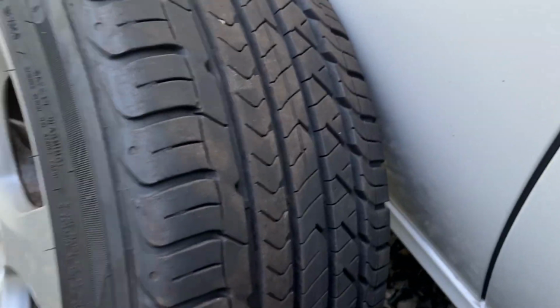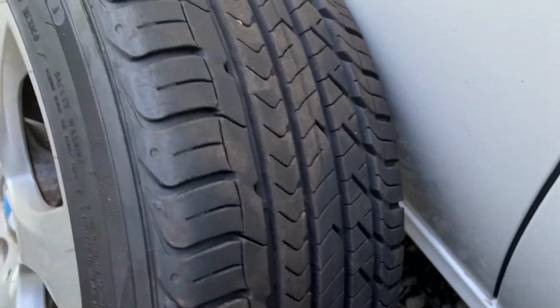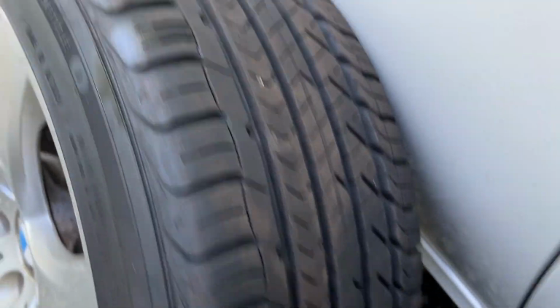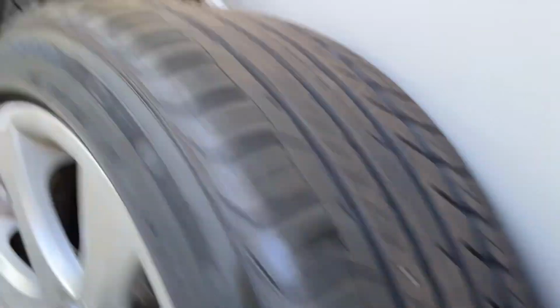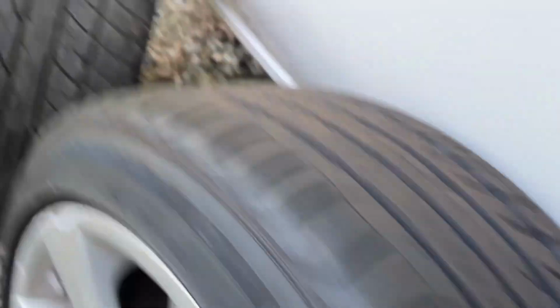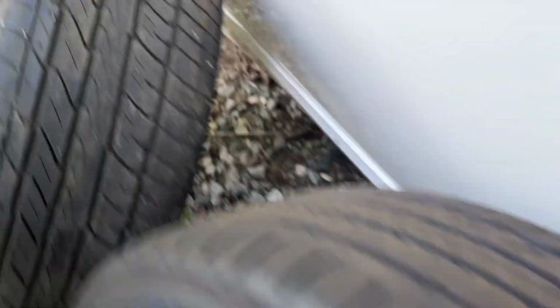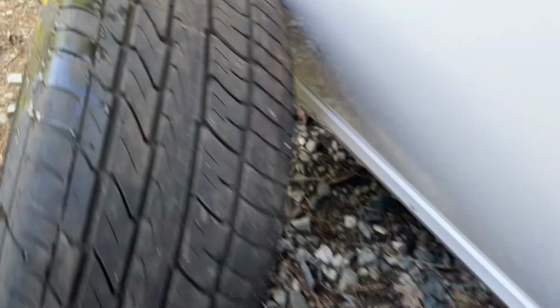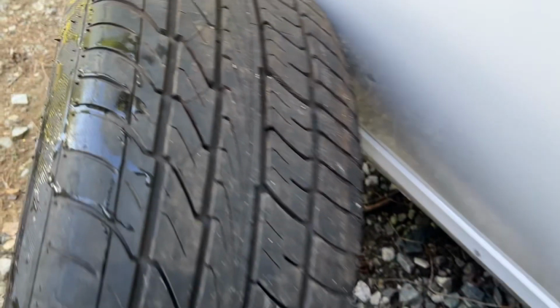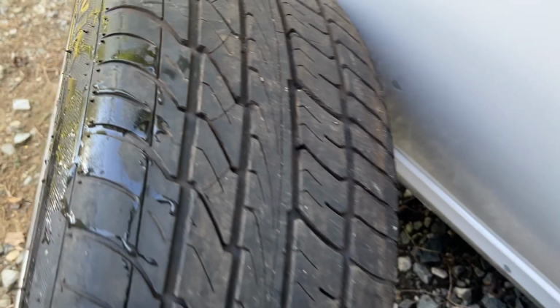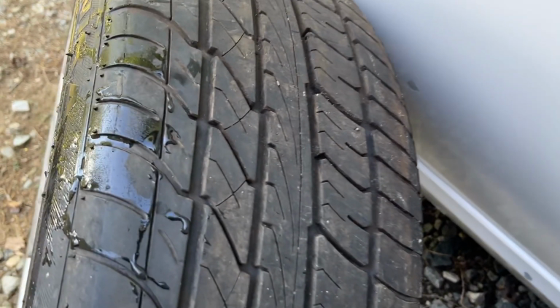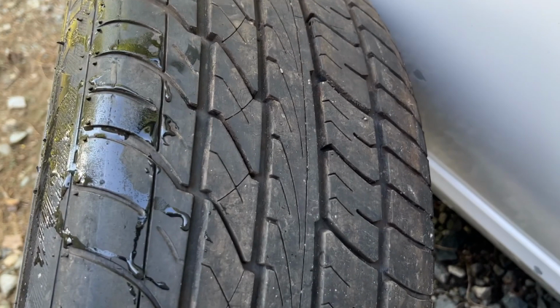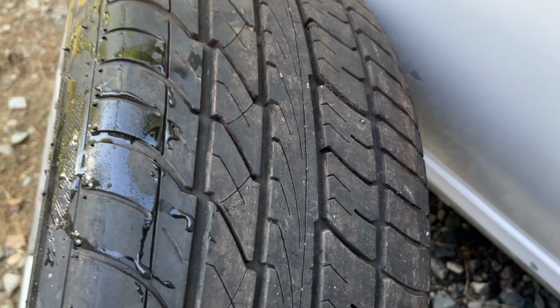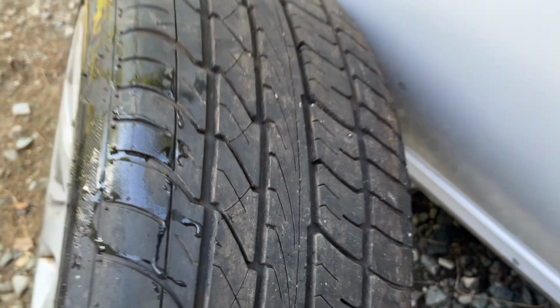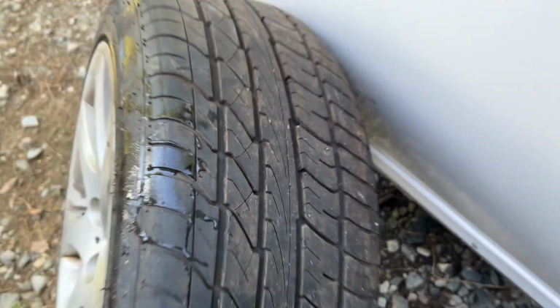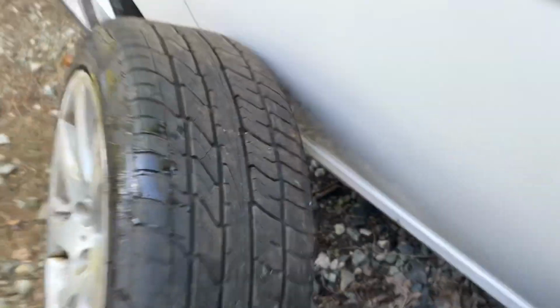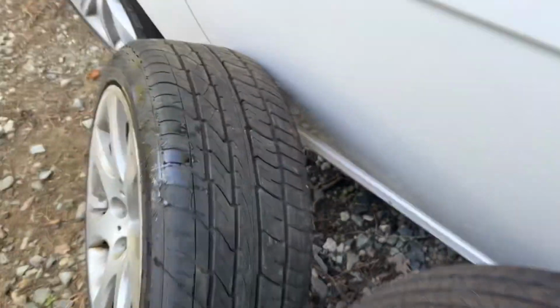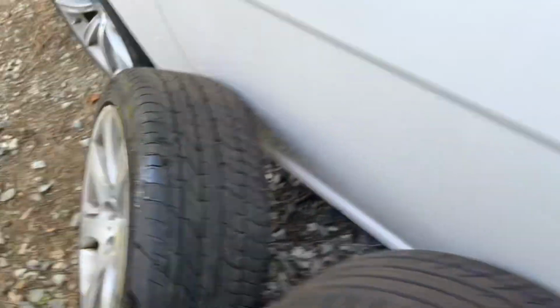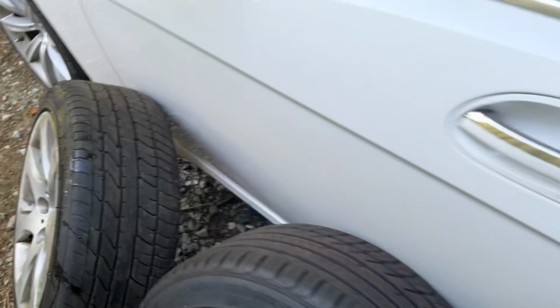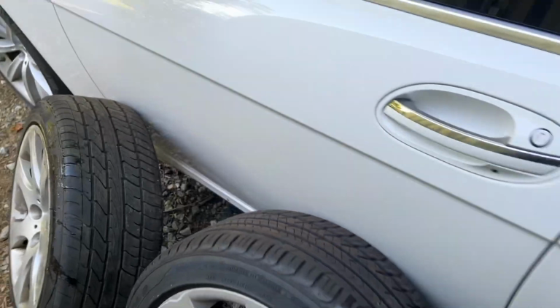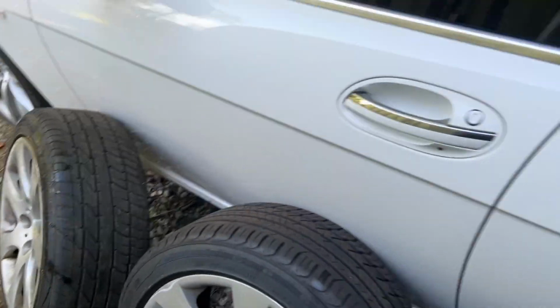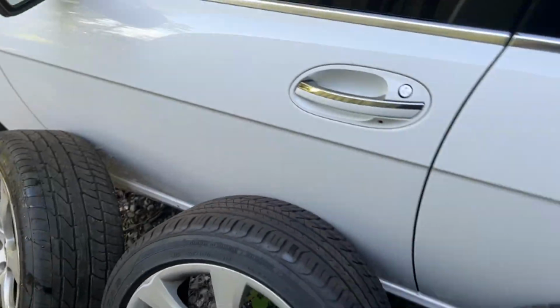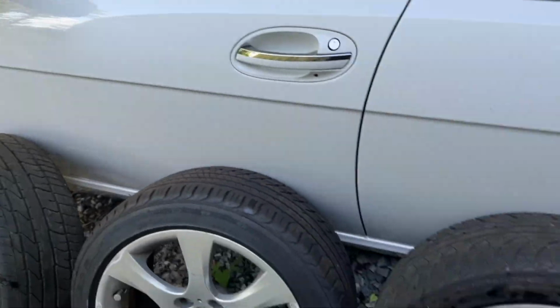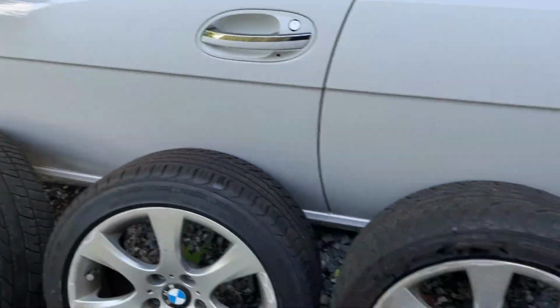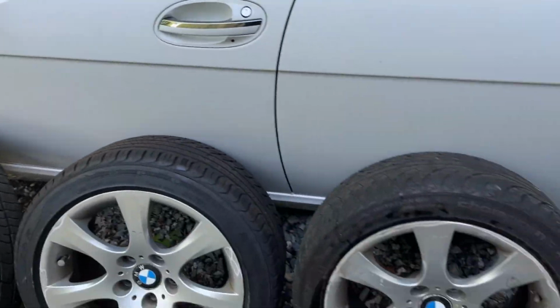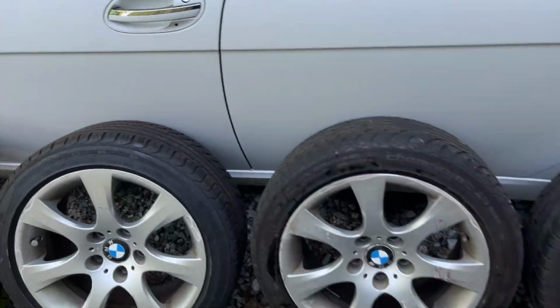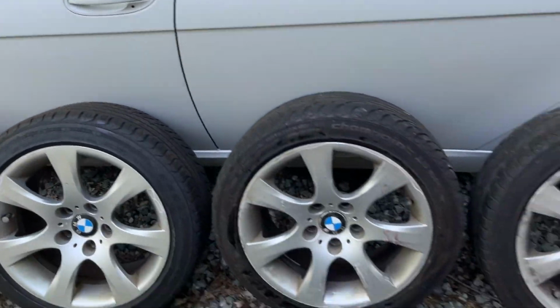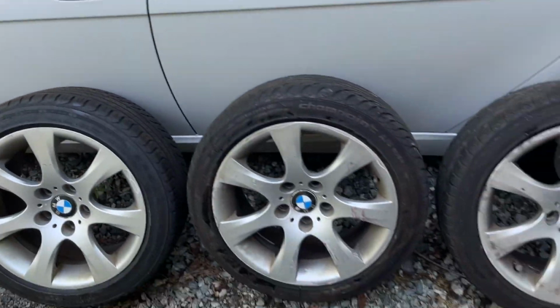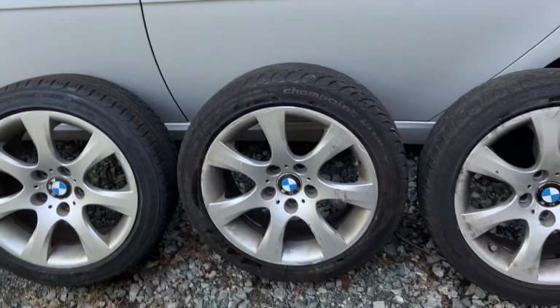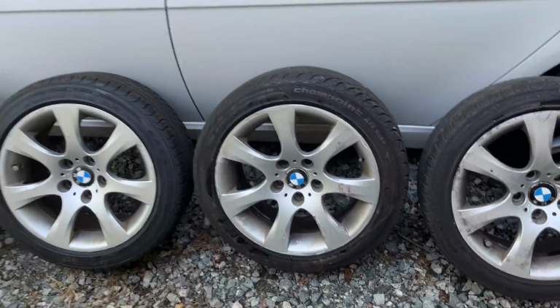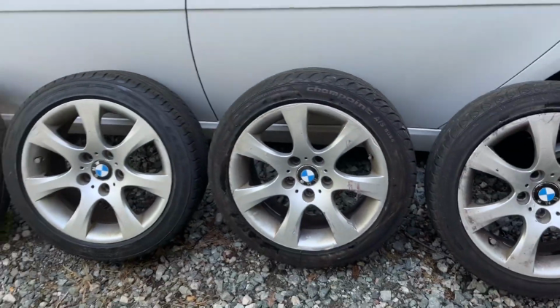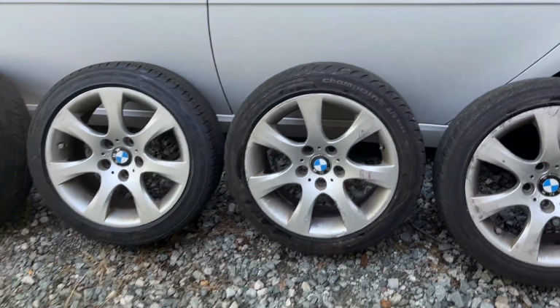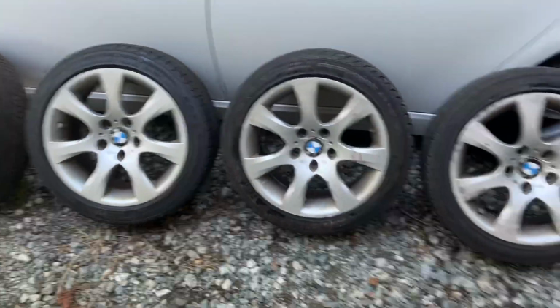Very good tread — you can just put them on your car and go. They're all balanced and ready to go. Thank you.